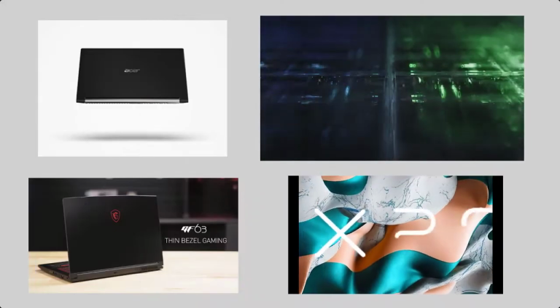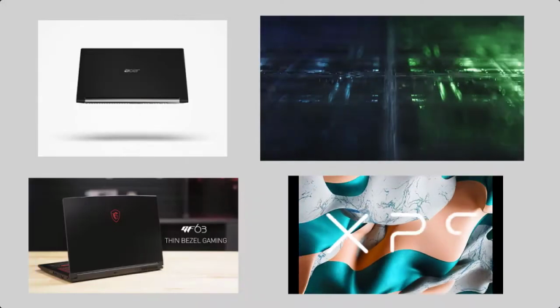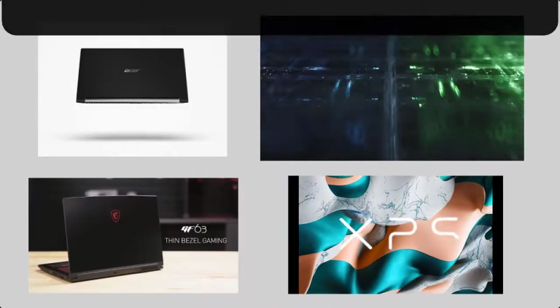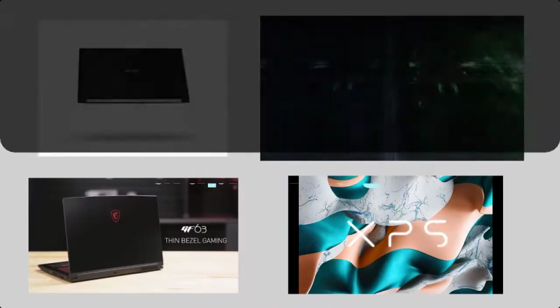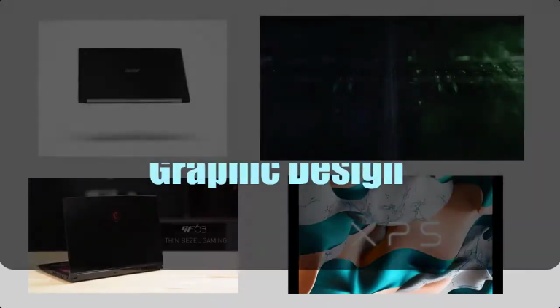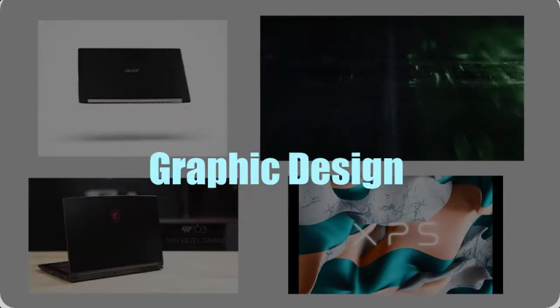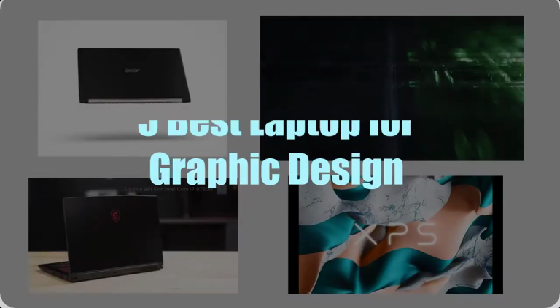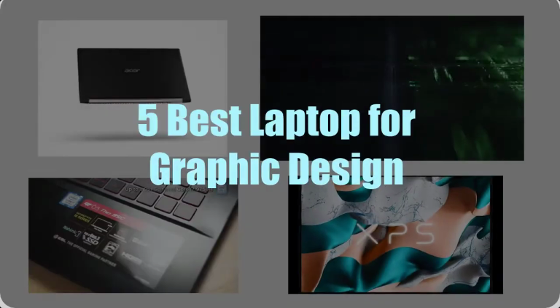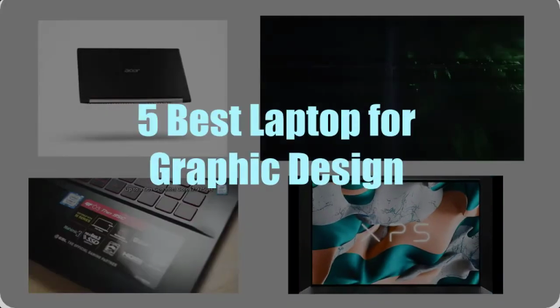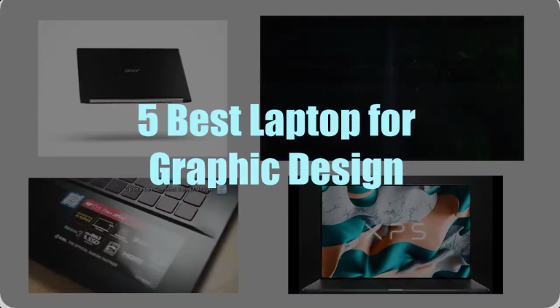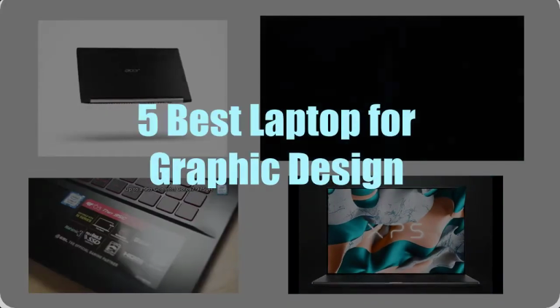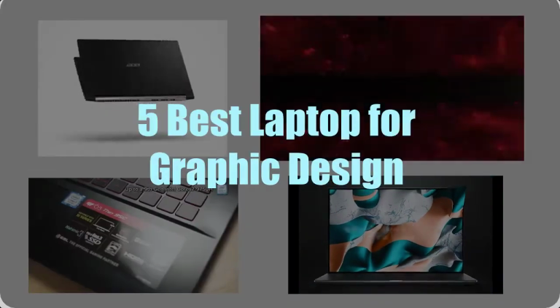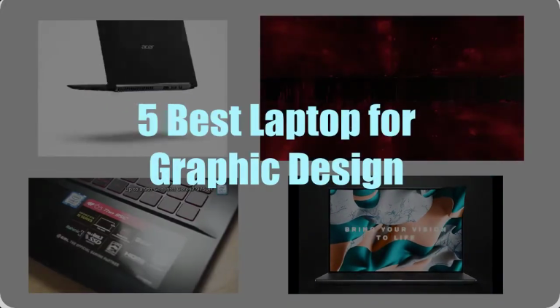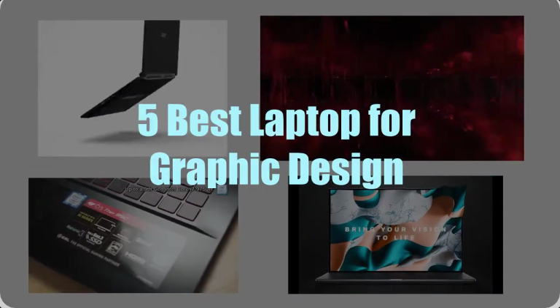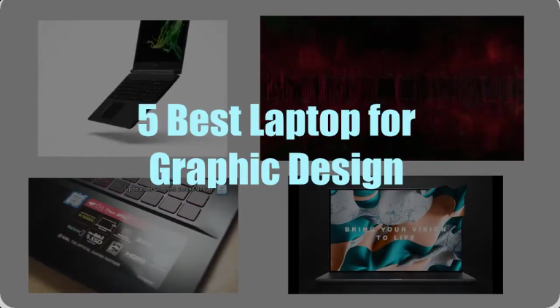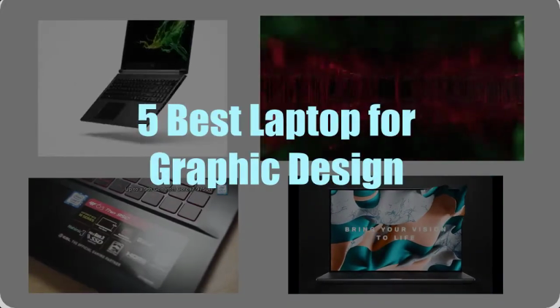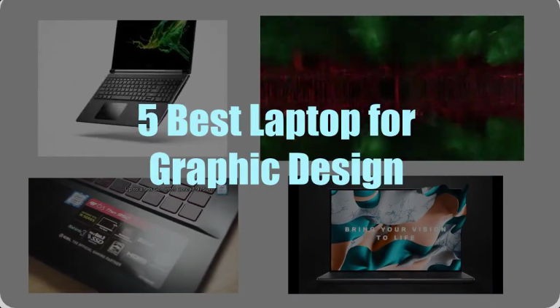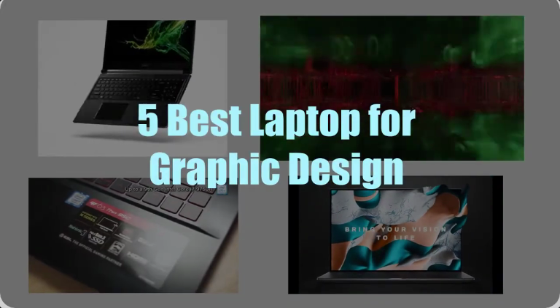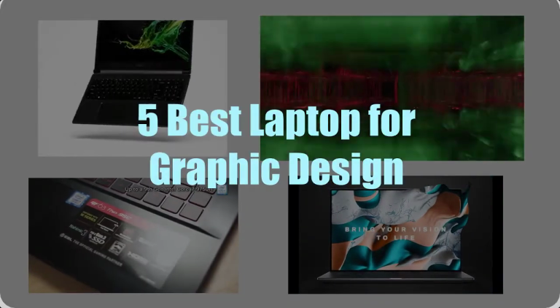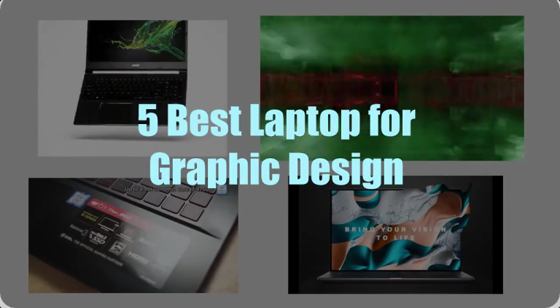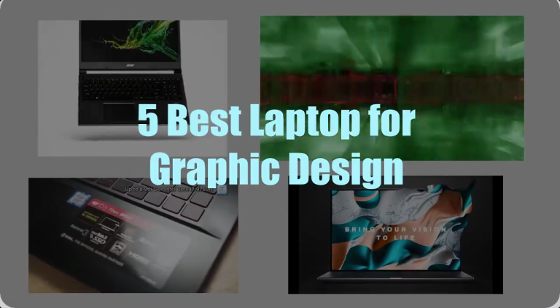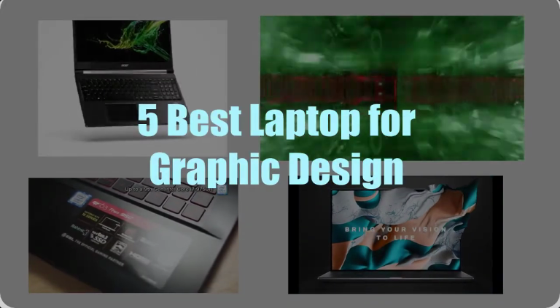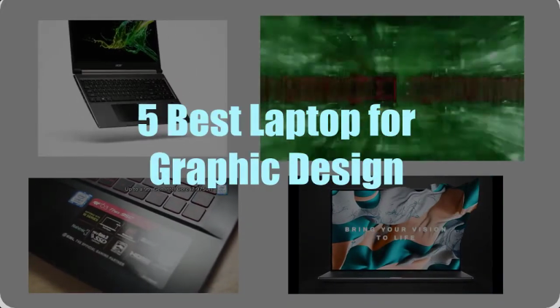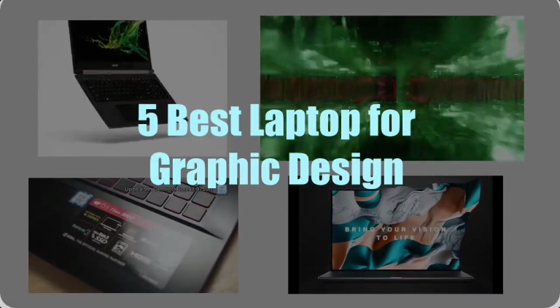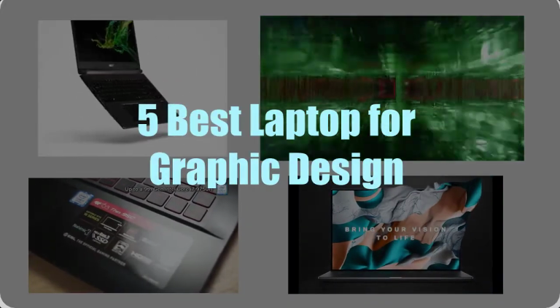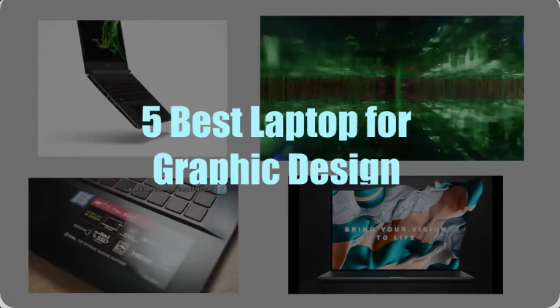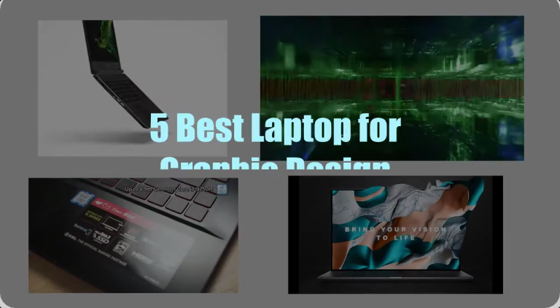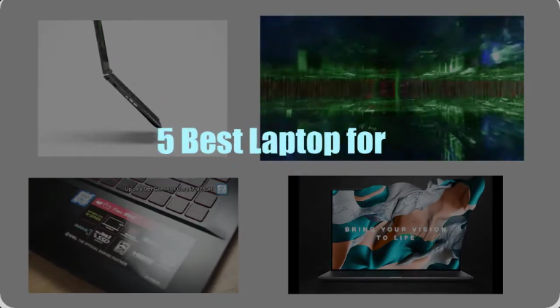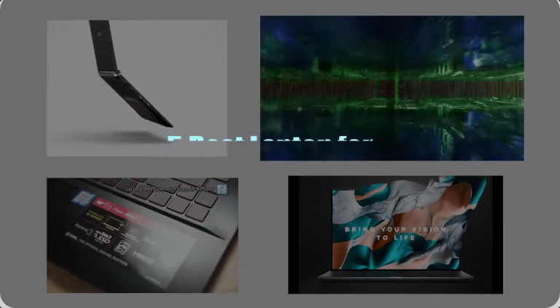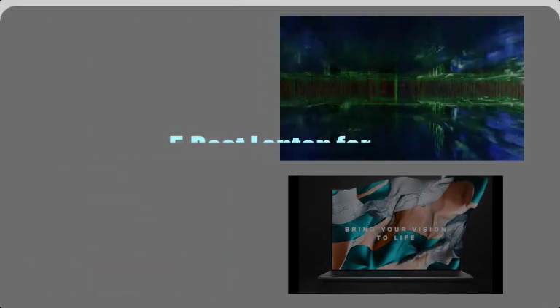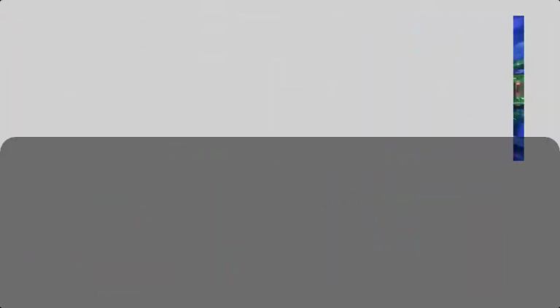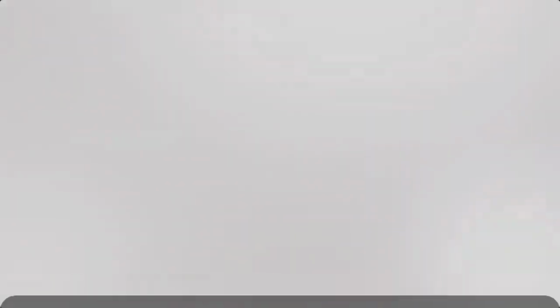In this video, we have analyzed 5 best laptops for graphic design.